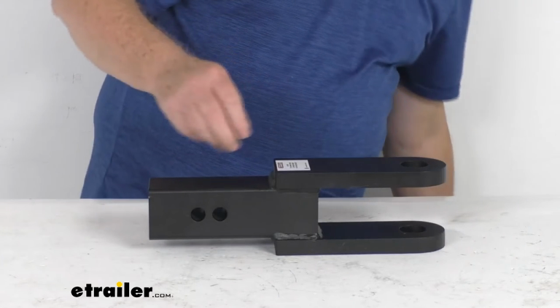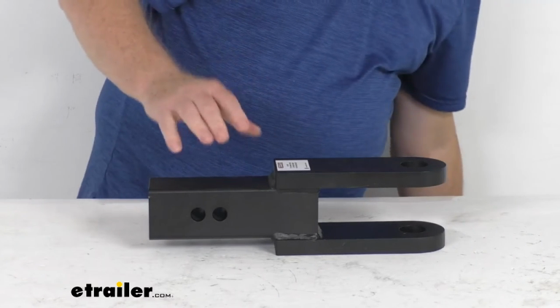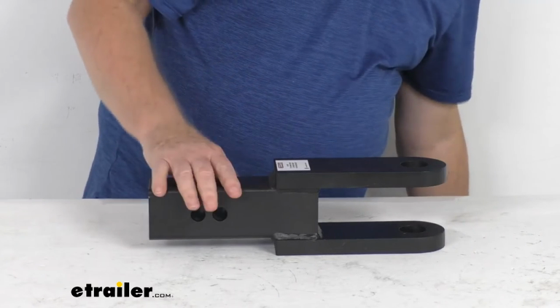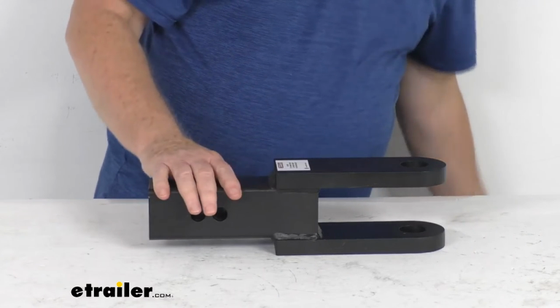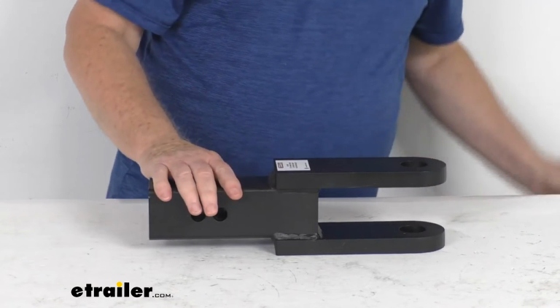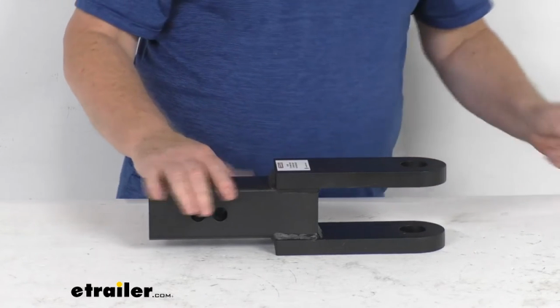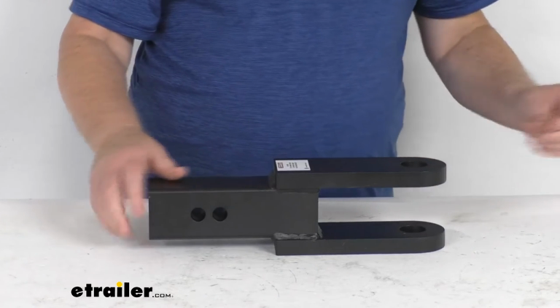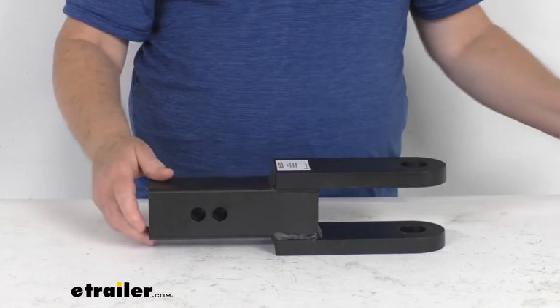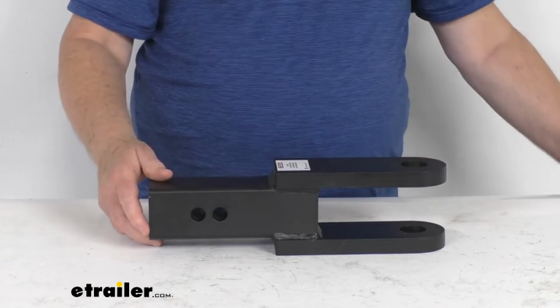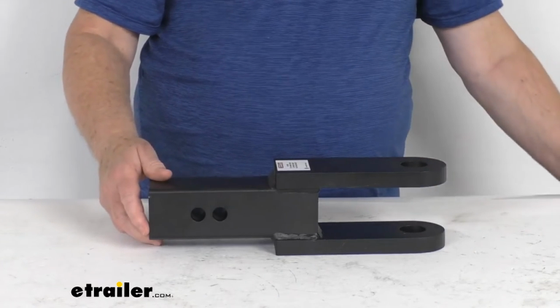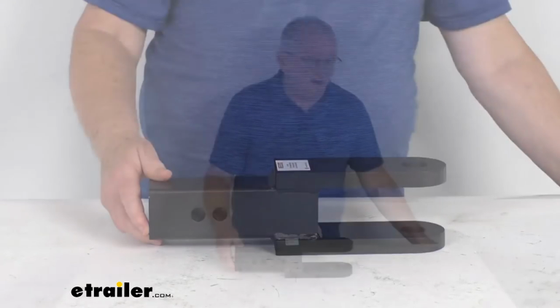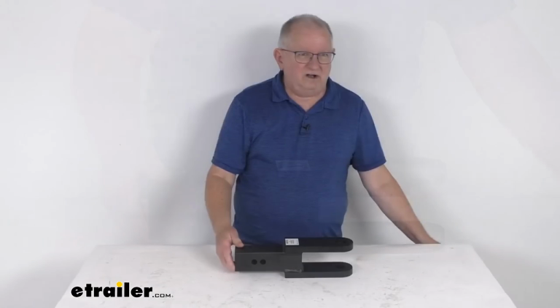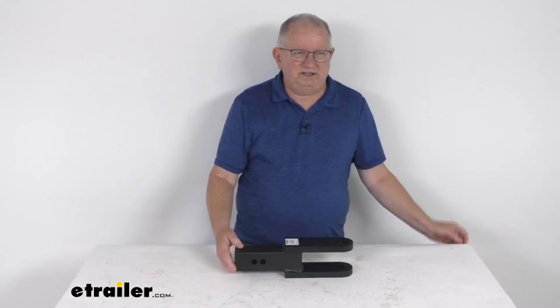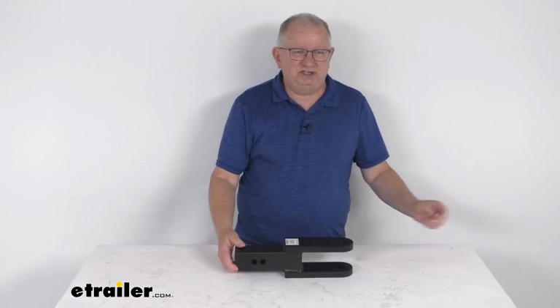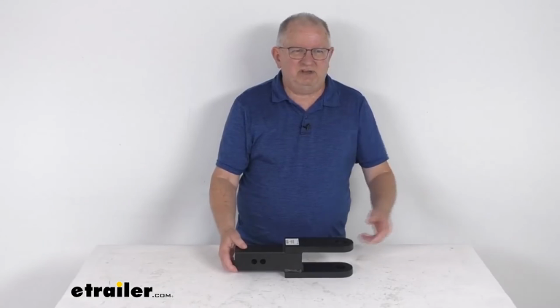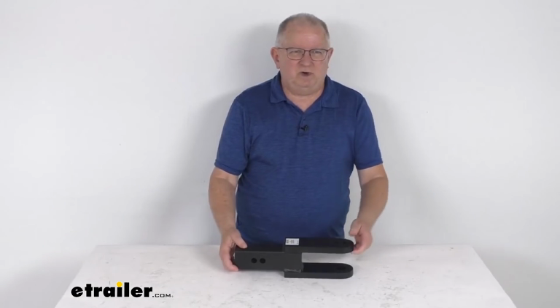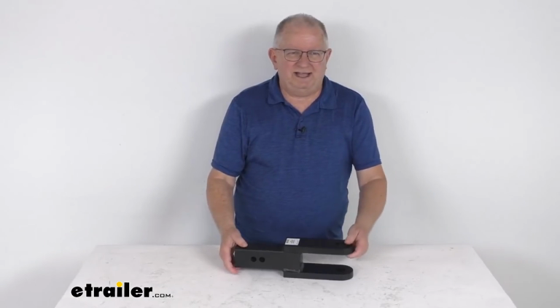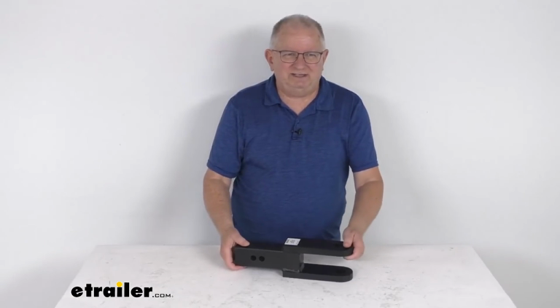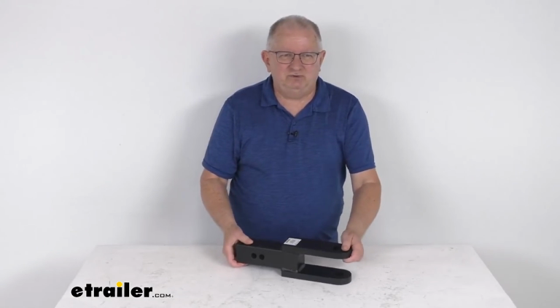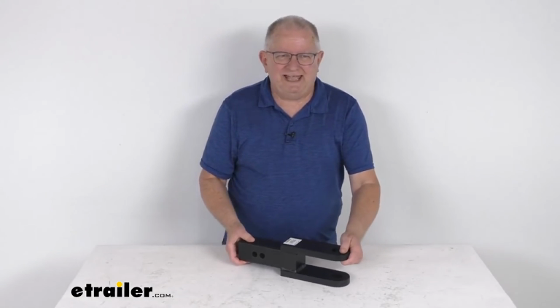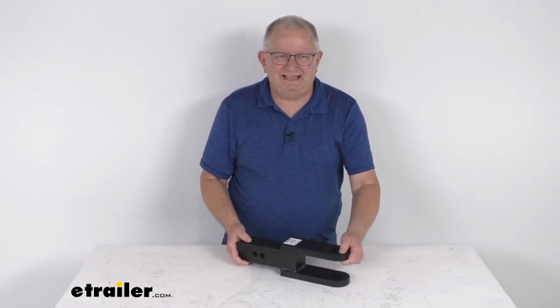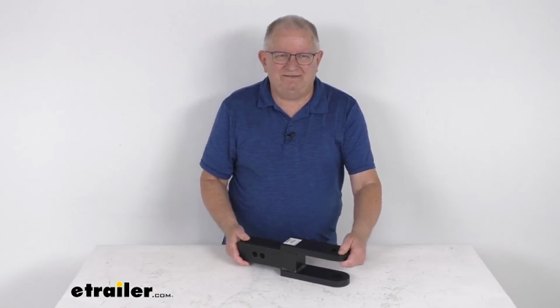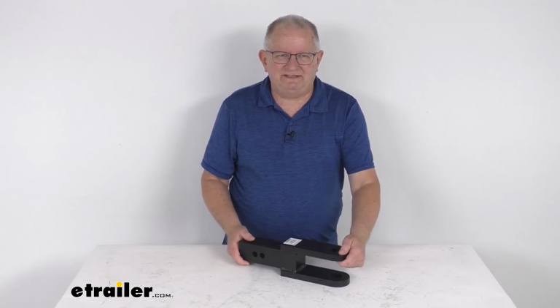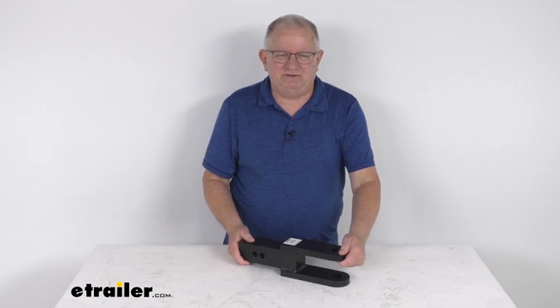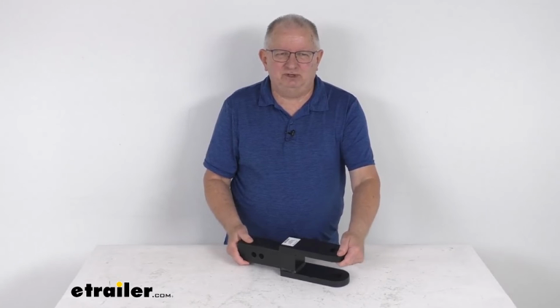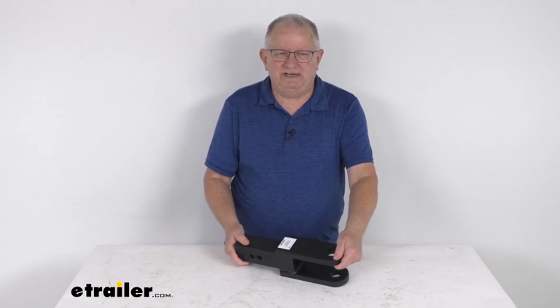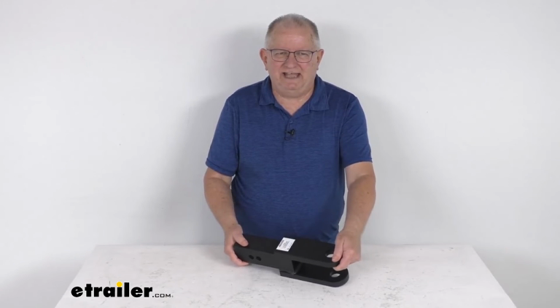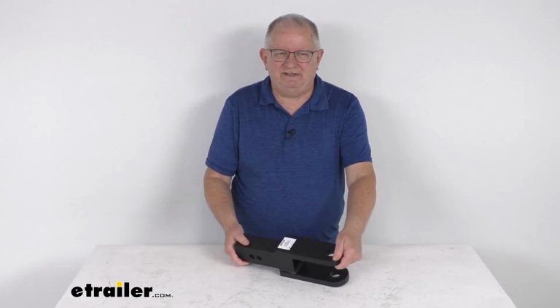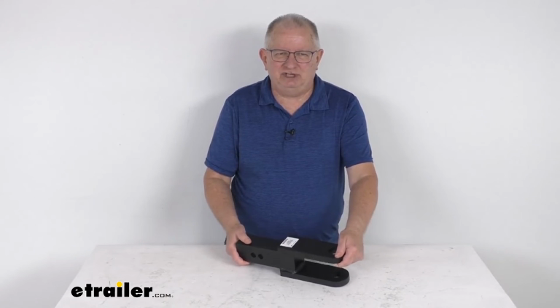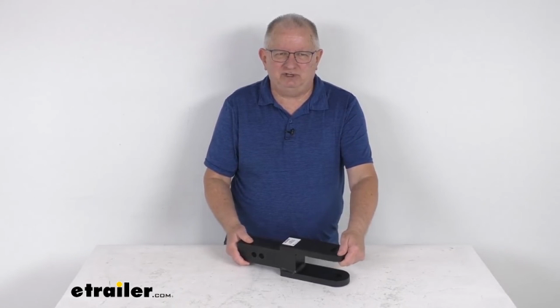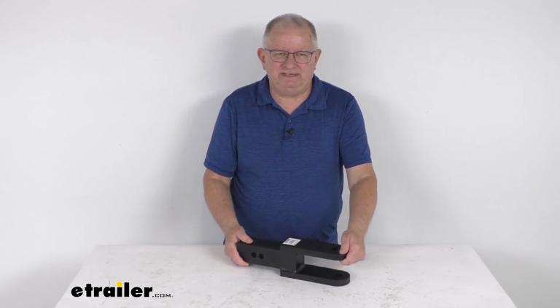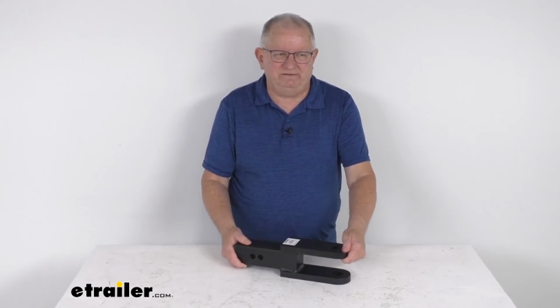That should do it for the review on this Gen Y two-tang clevis for two and a half inch hitch receivers.